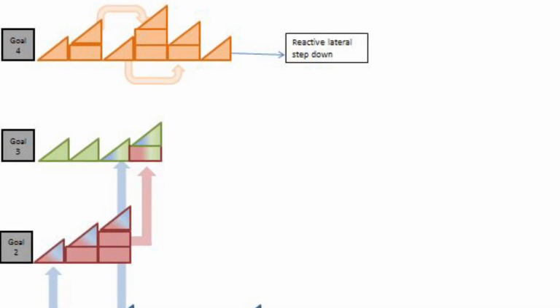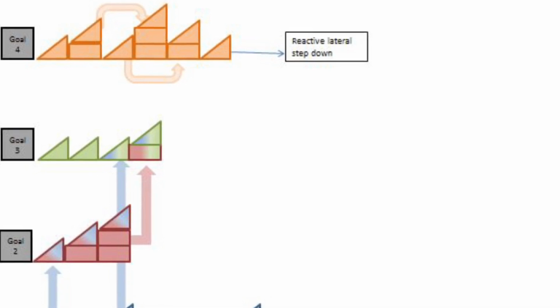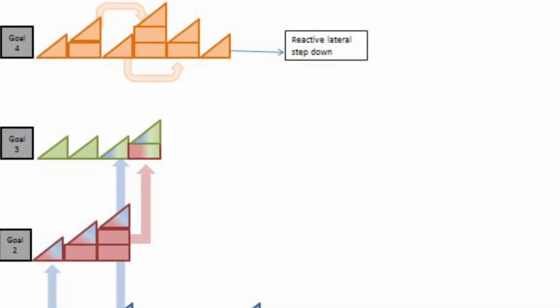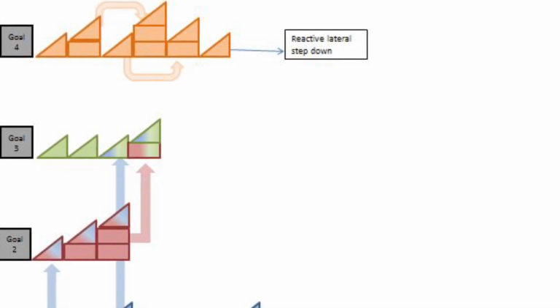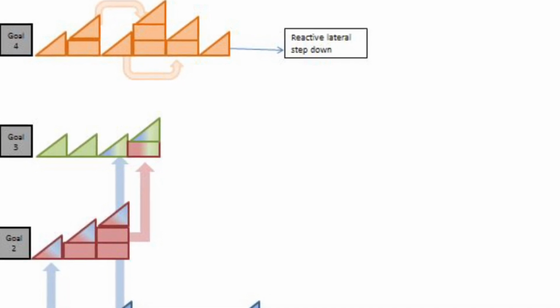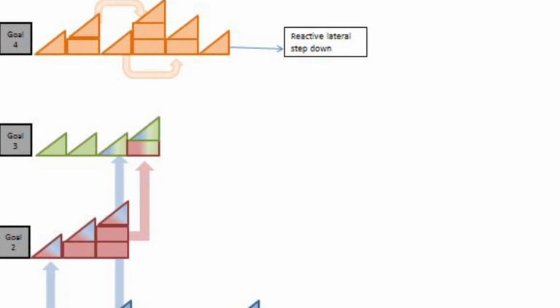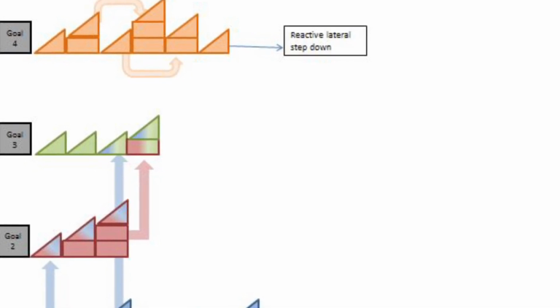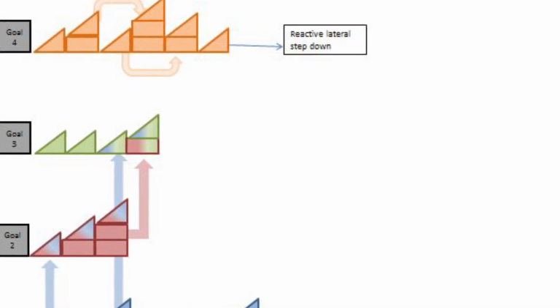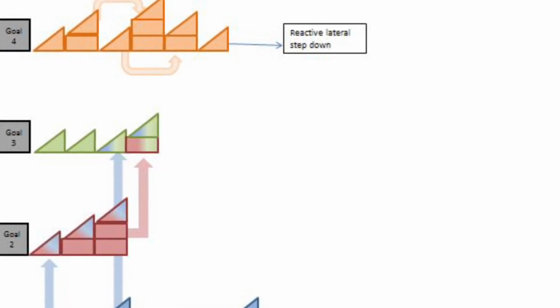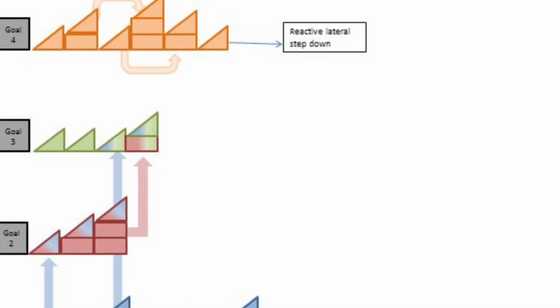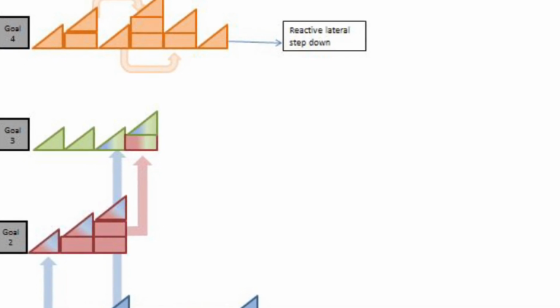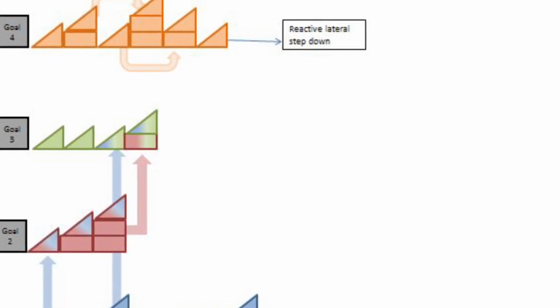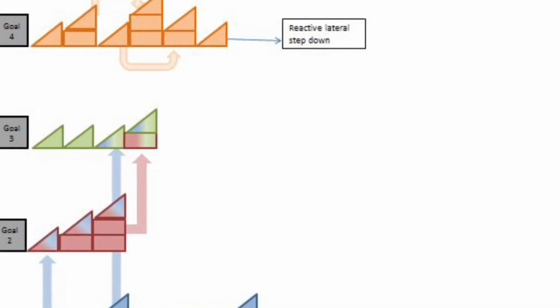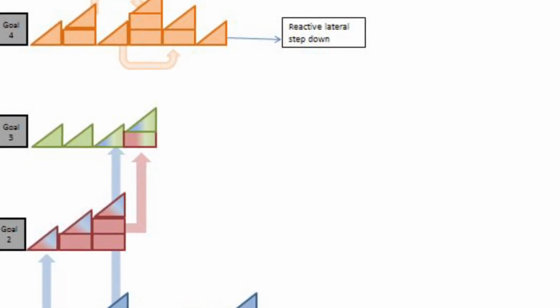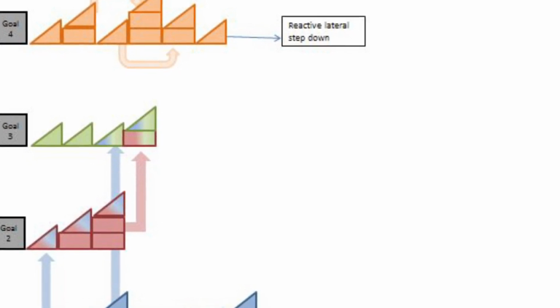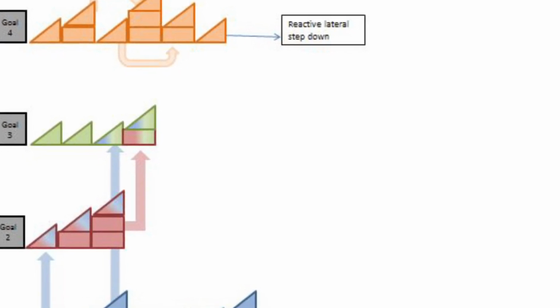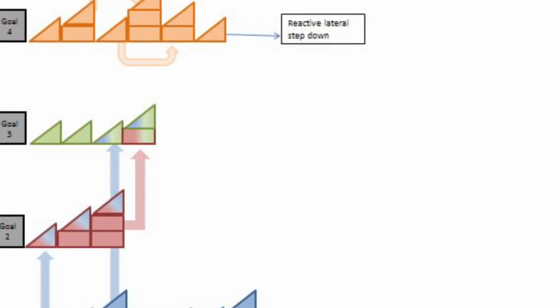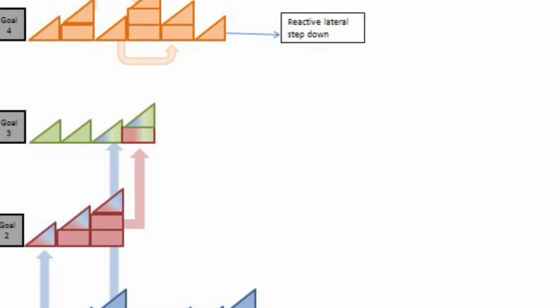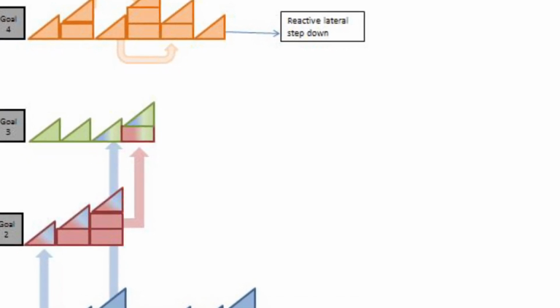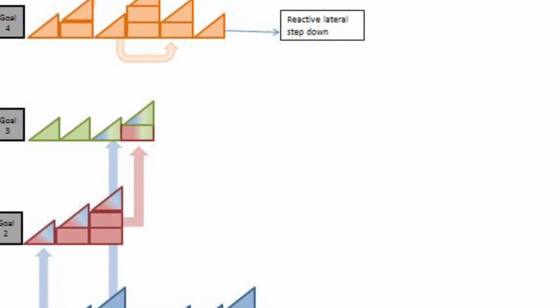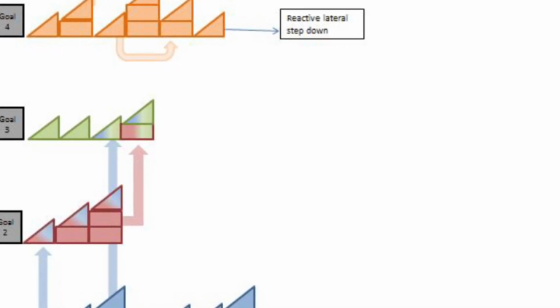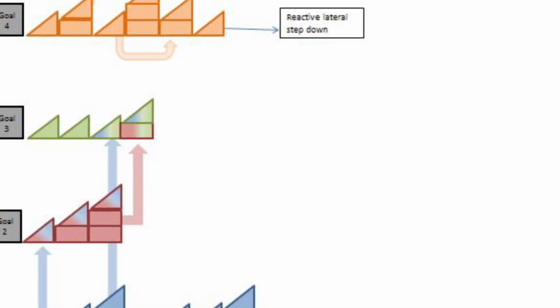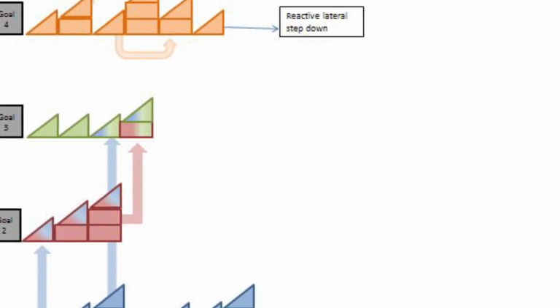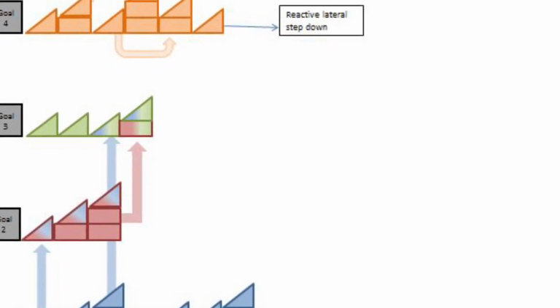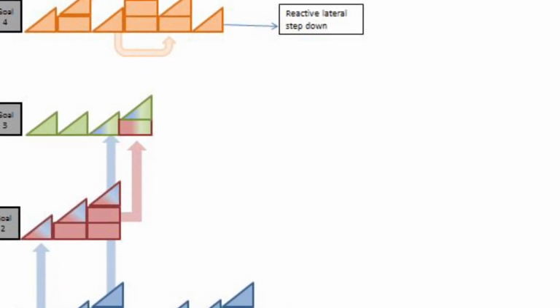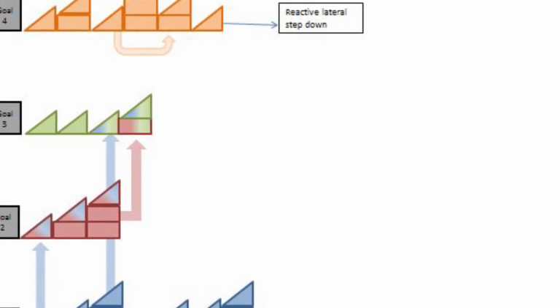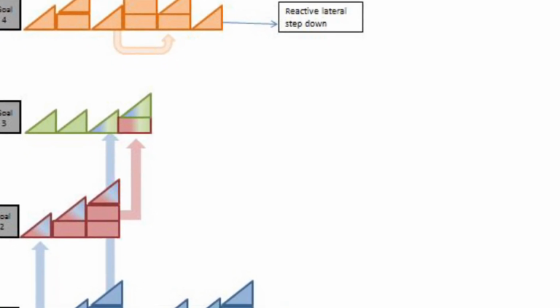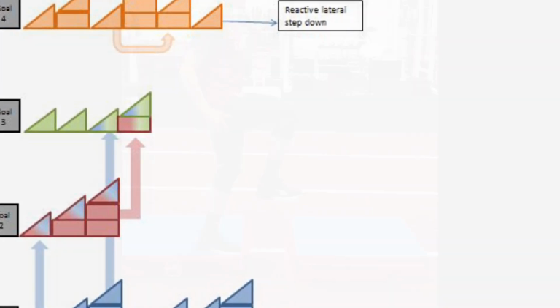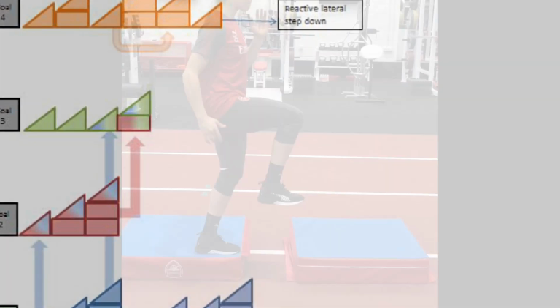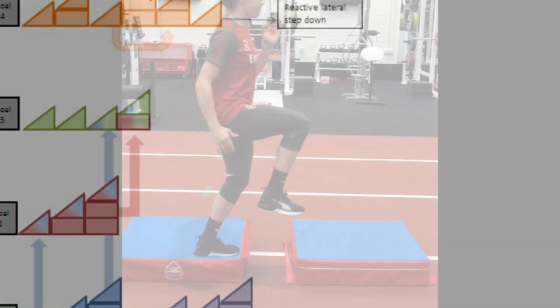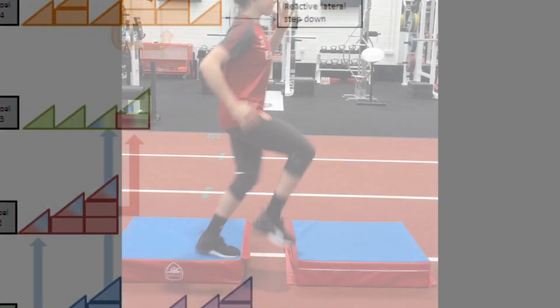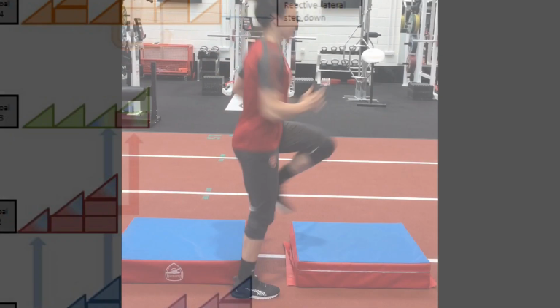Continuing the work of rate of force development, the reactive step down is now moved into a lateral plane.